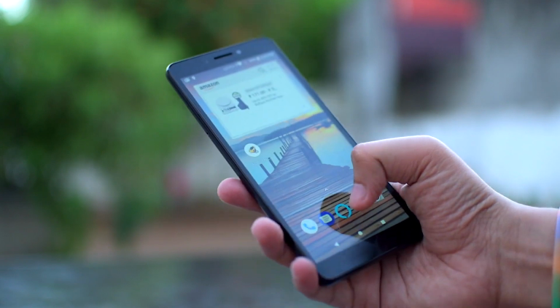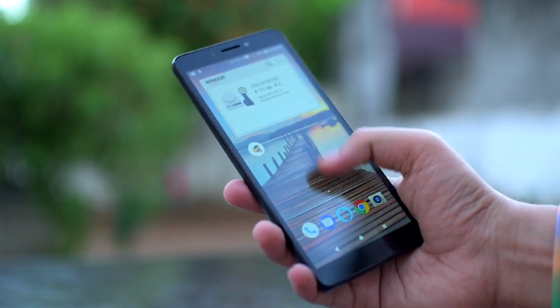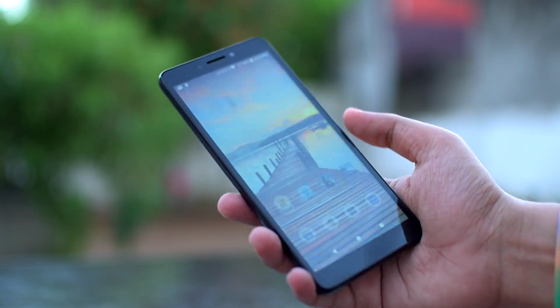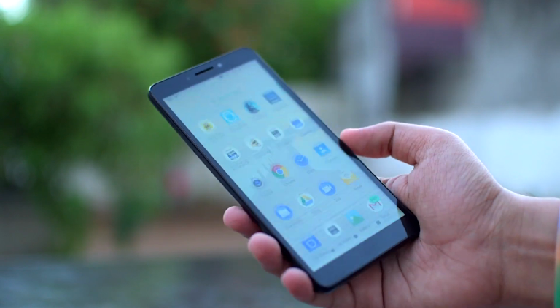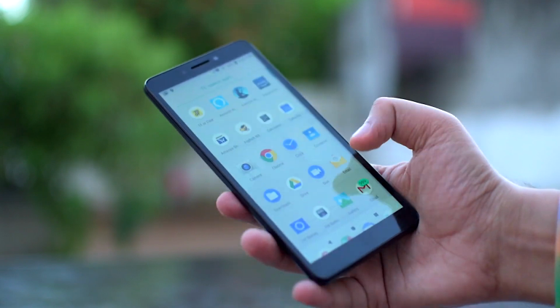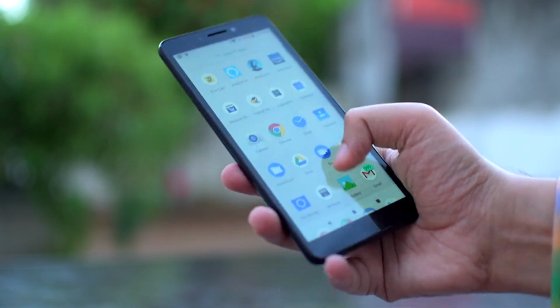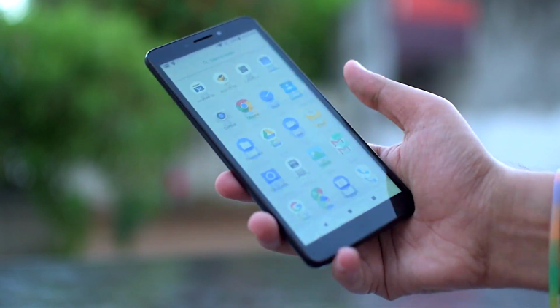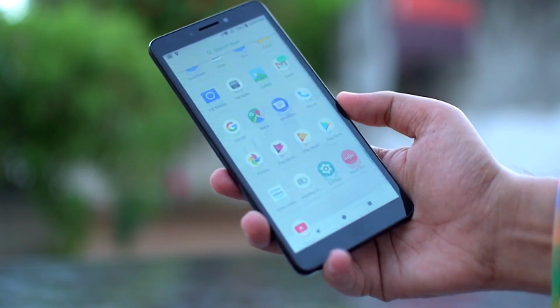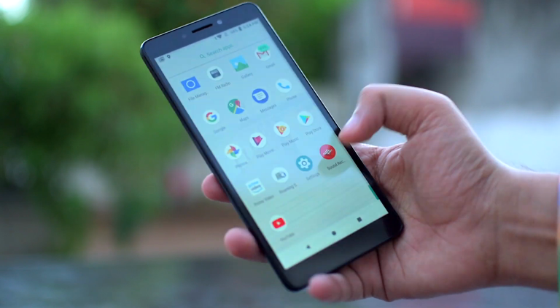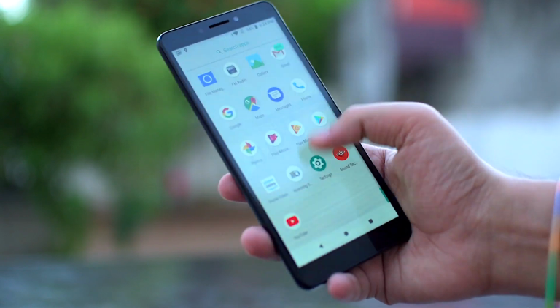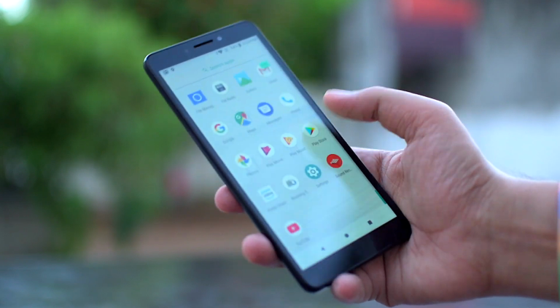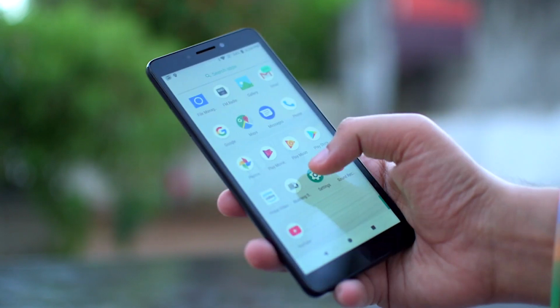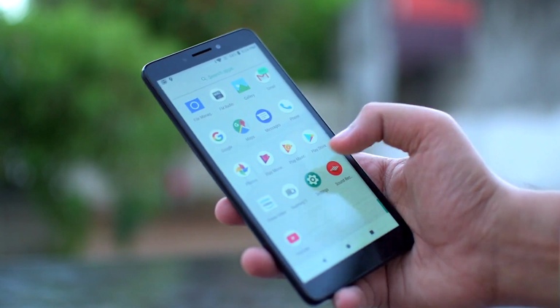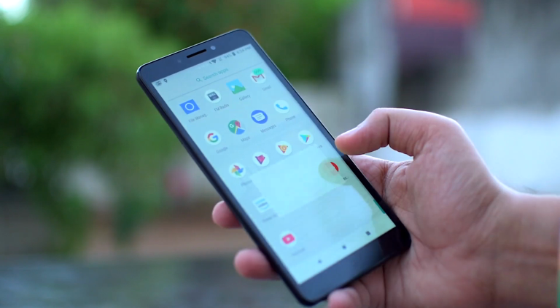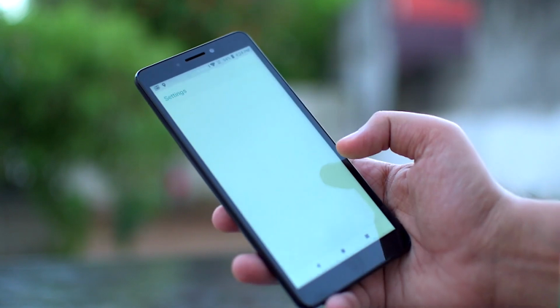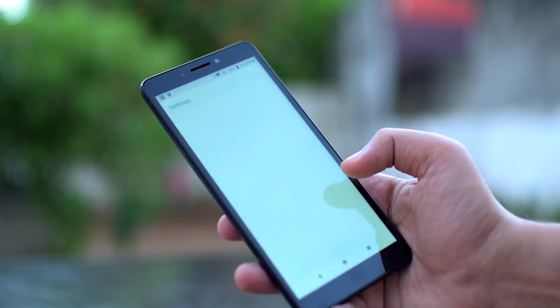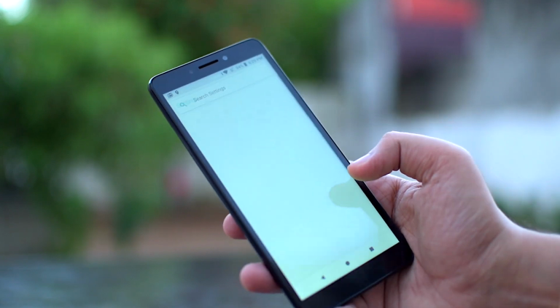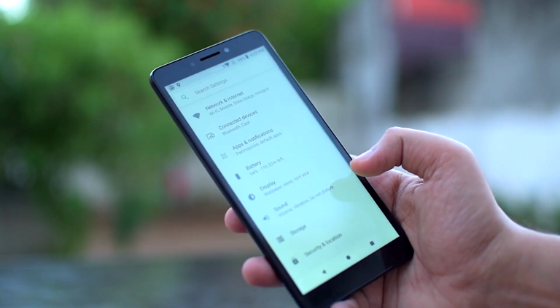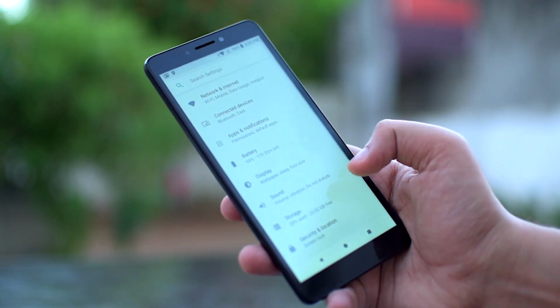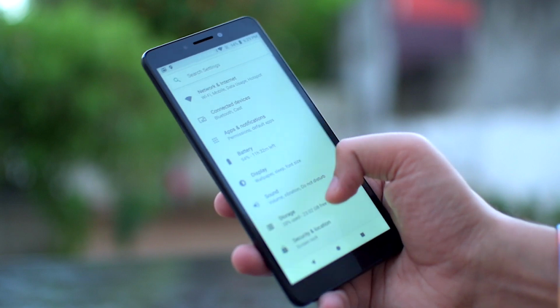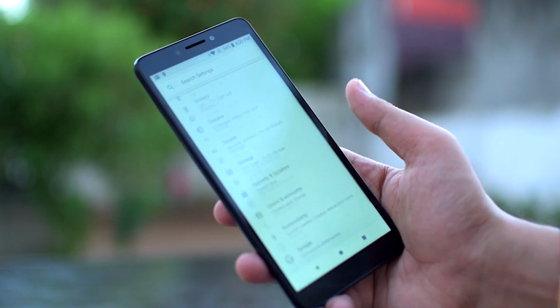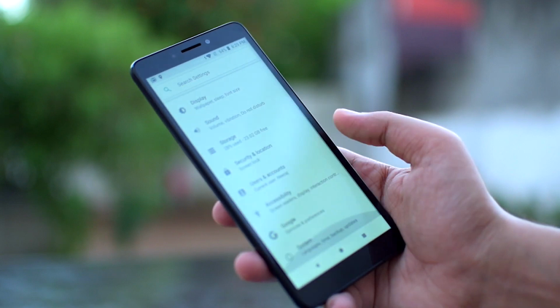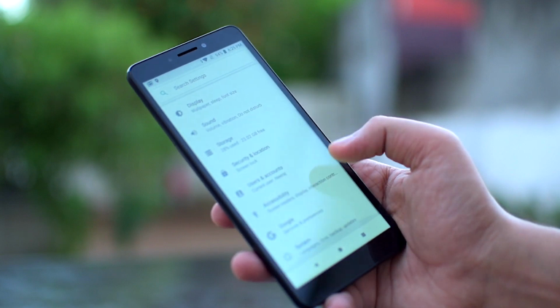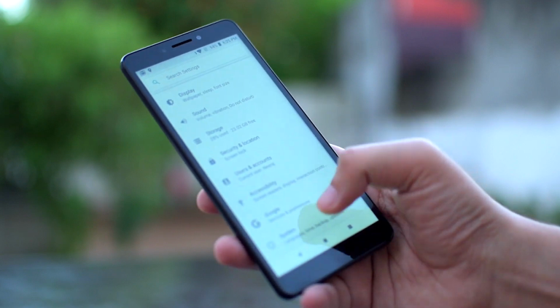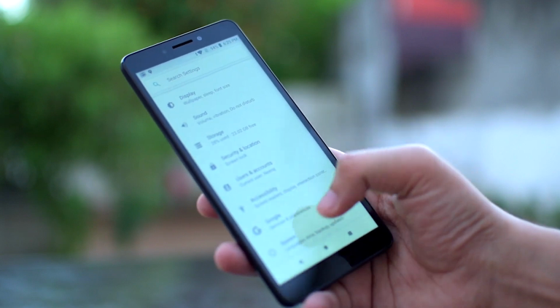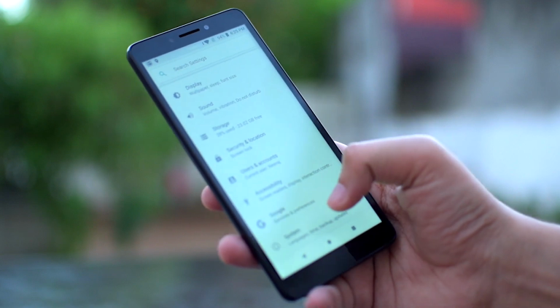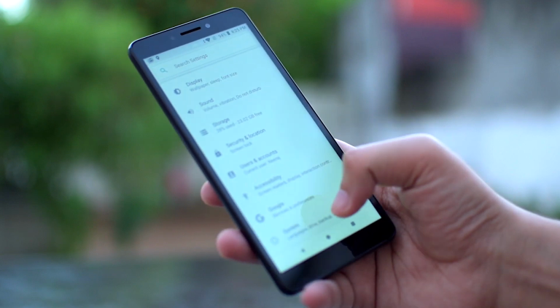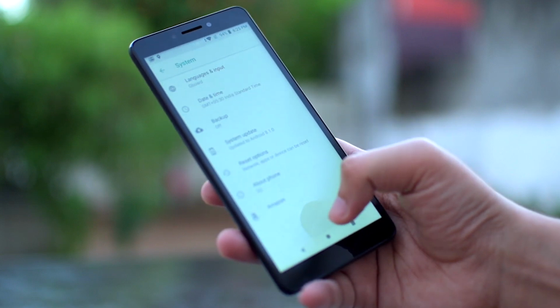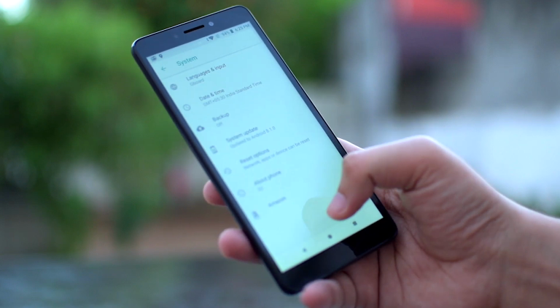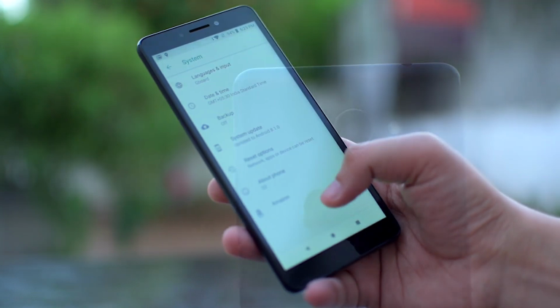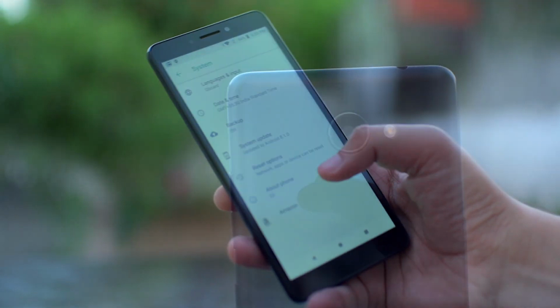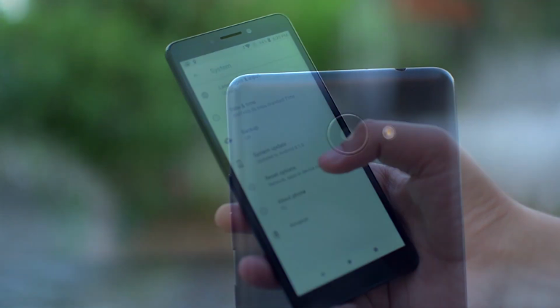The phone's call quality was quite decent with clear network reception even in cramped places such as lifts or basements.